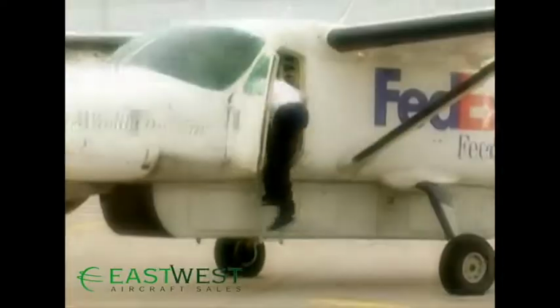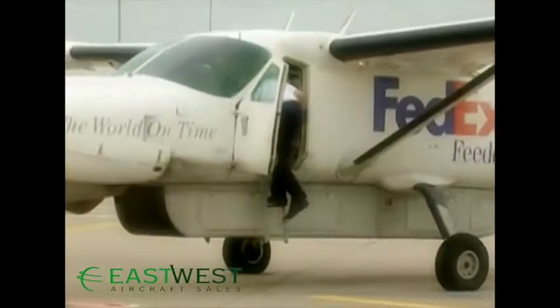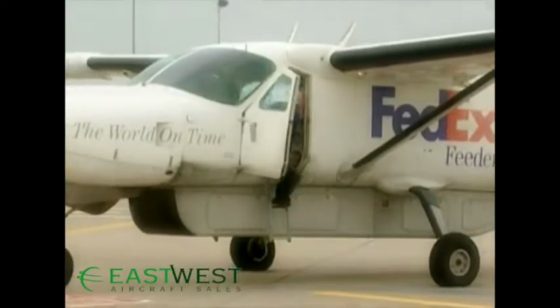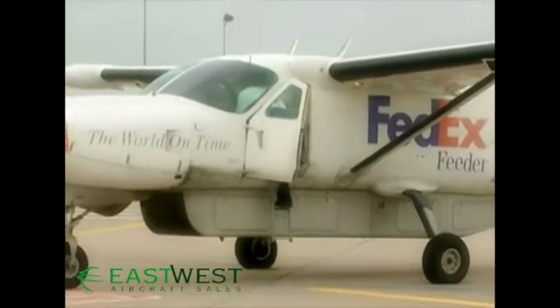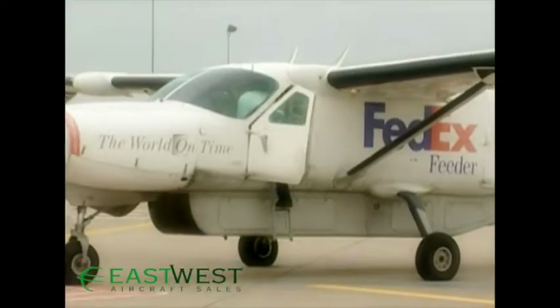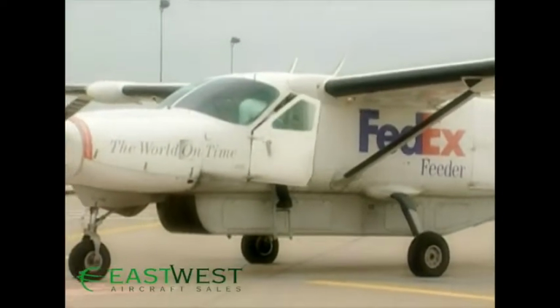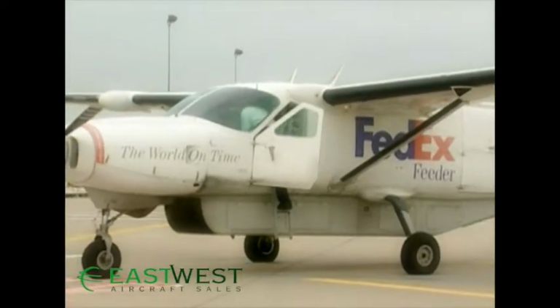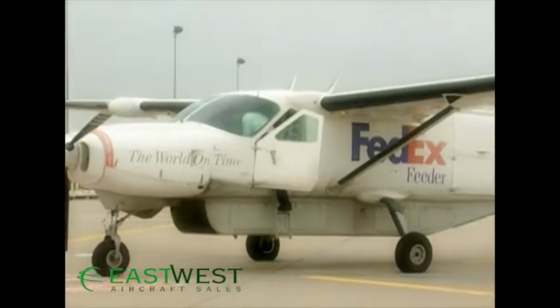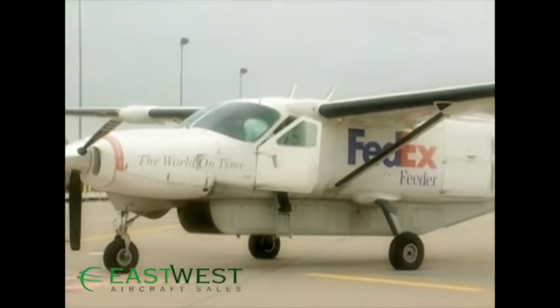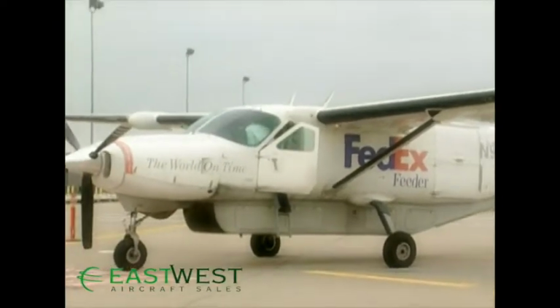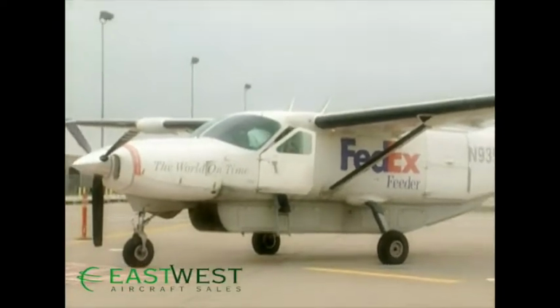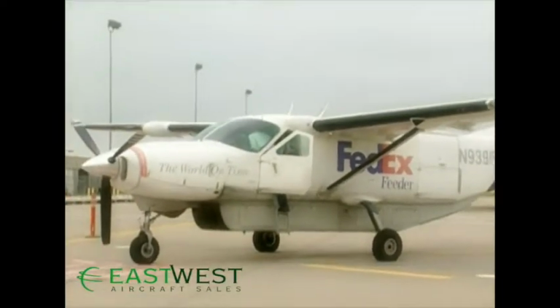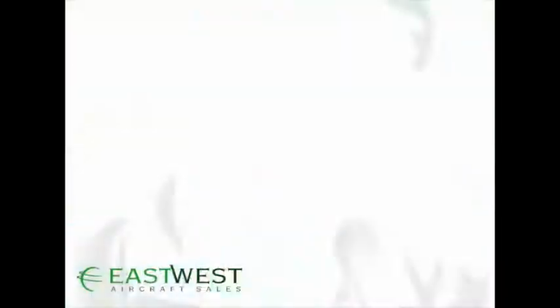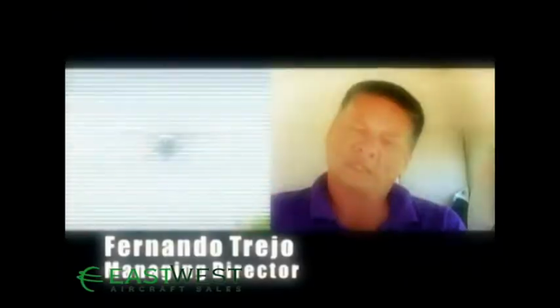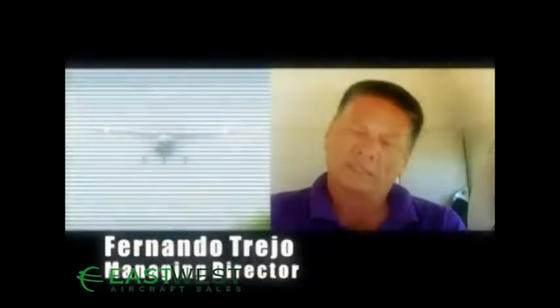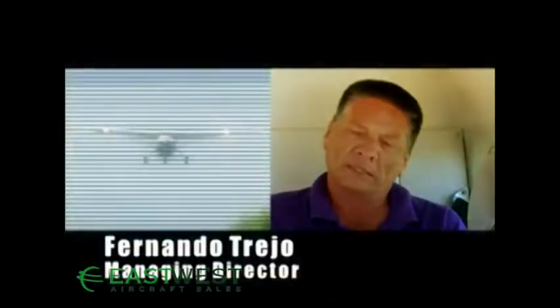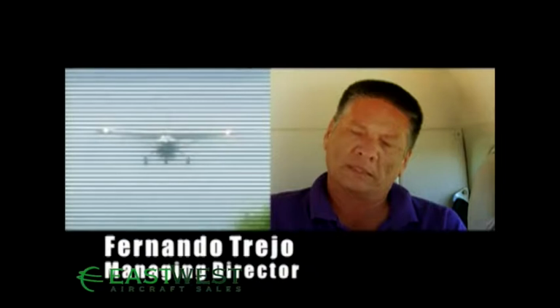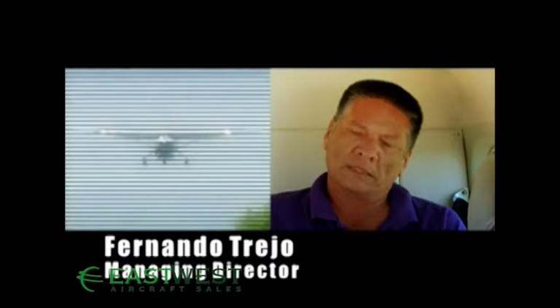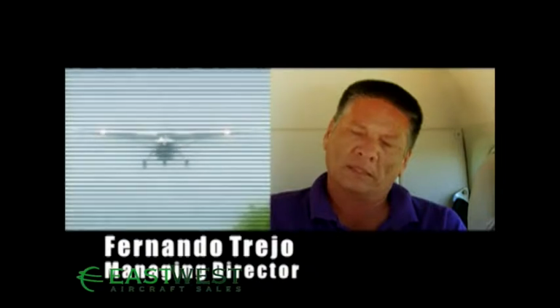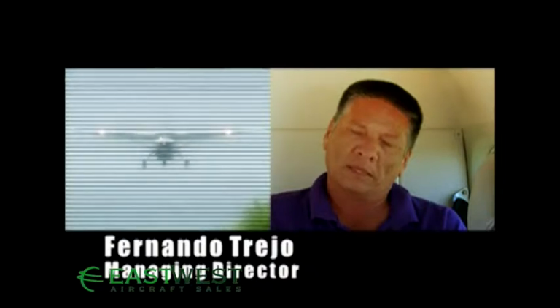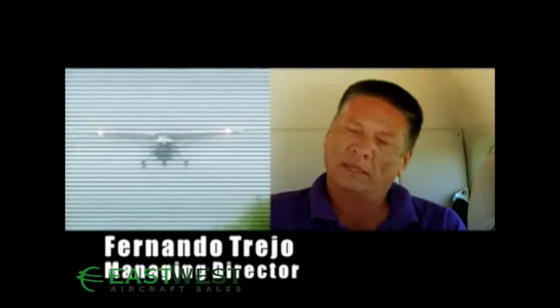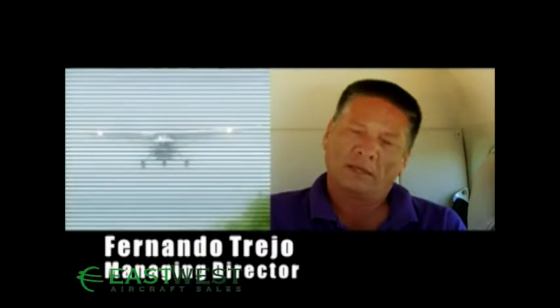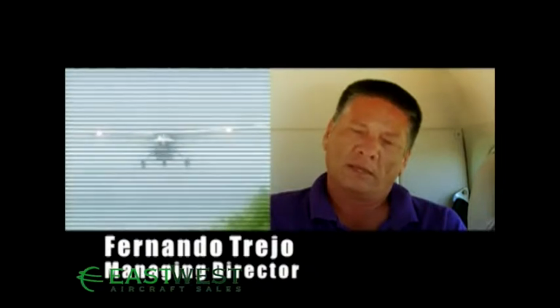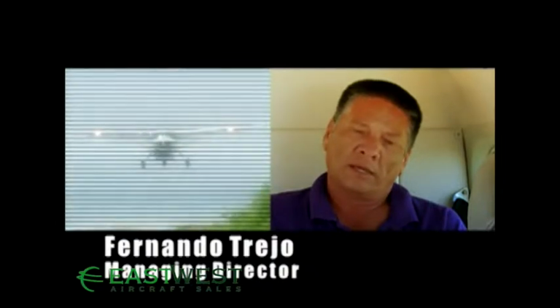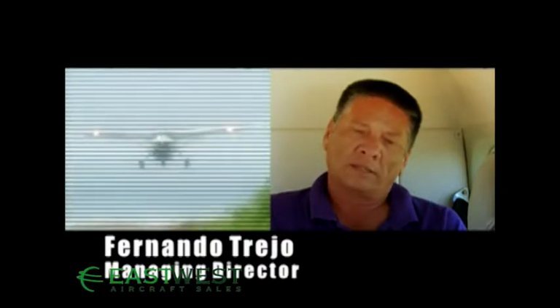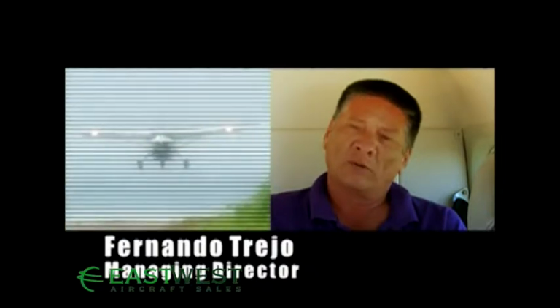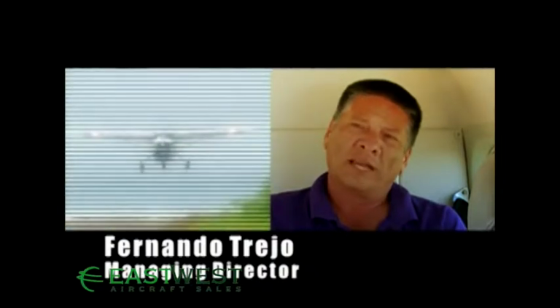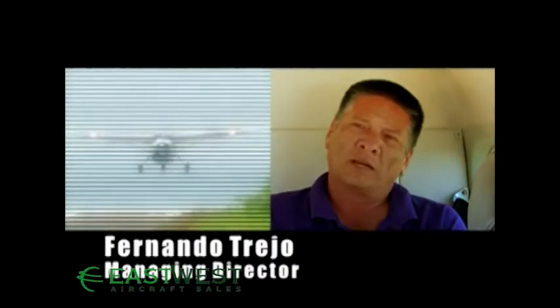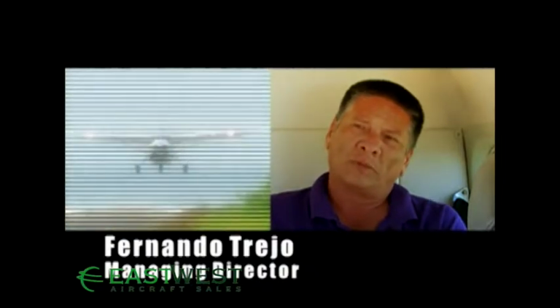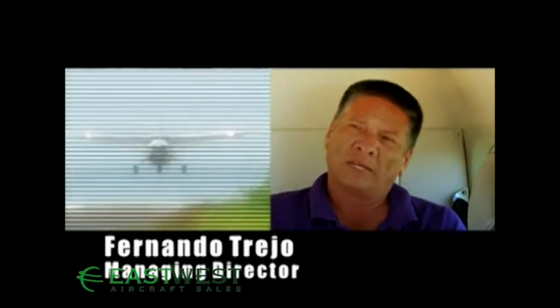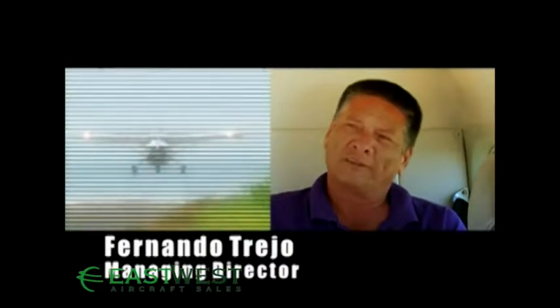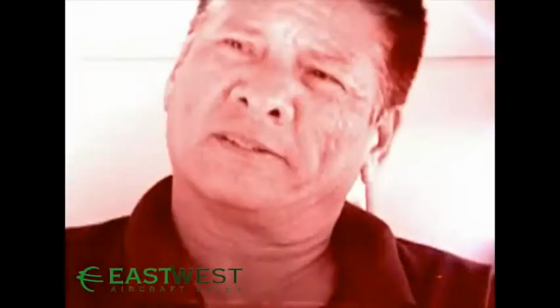We have 16 pilots and staff, and they don't like the airplane. They love it.